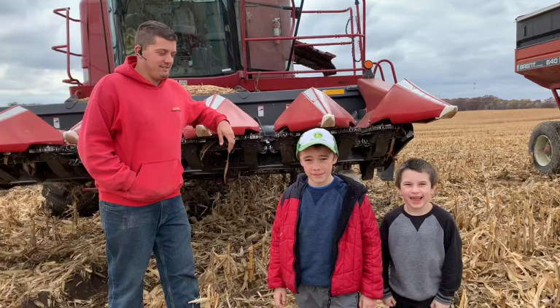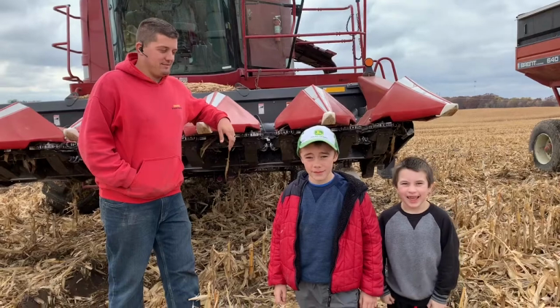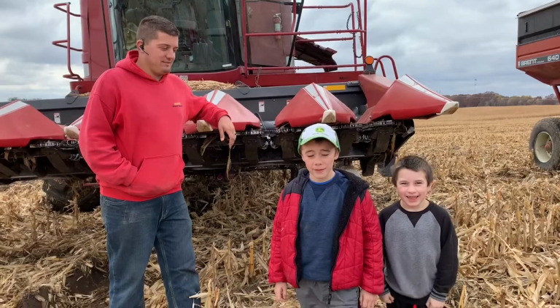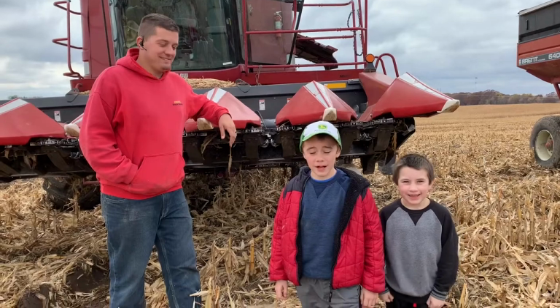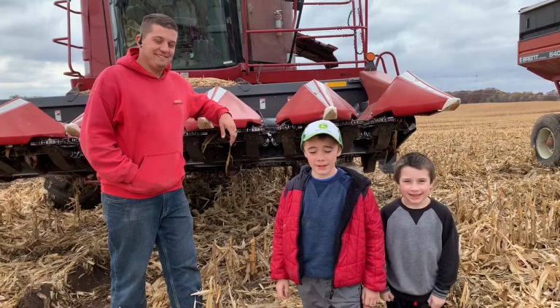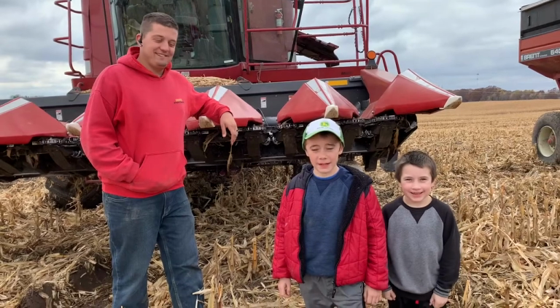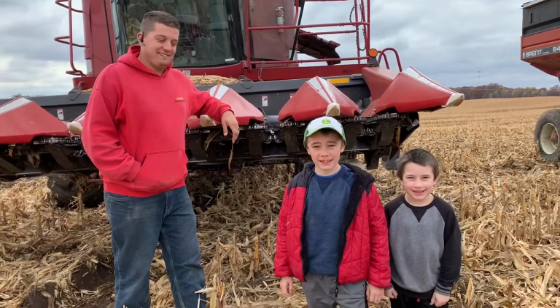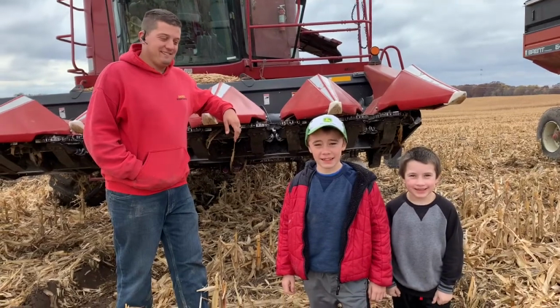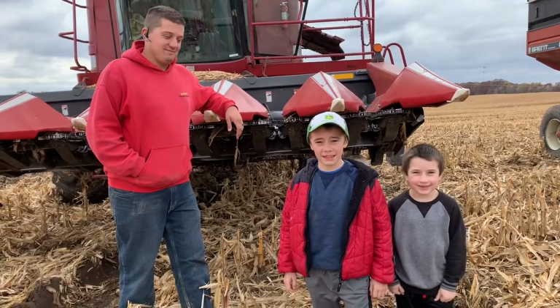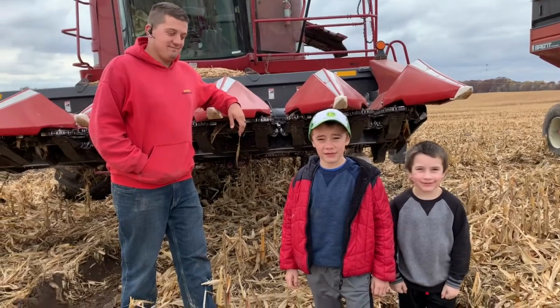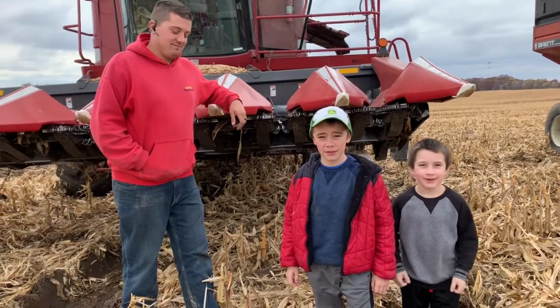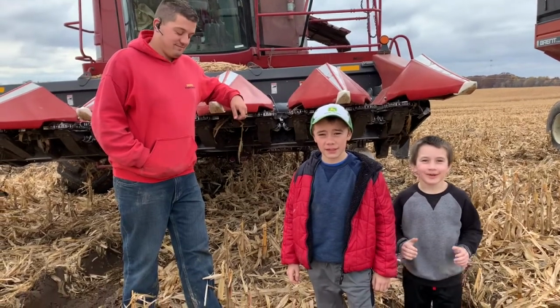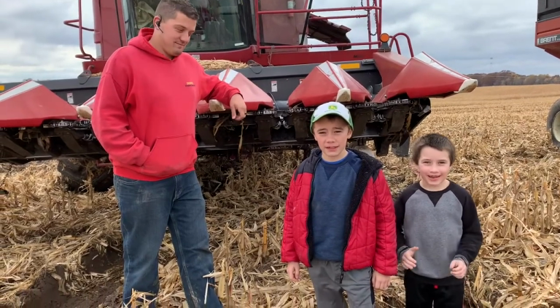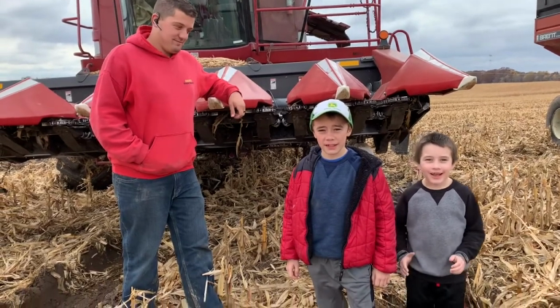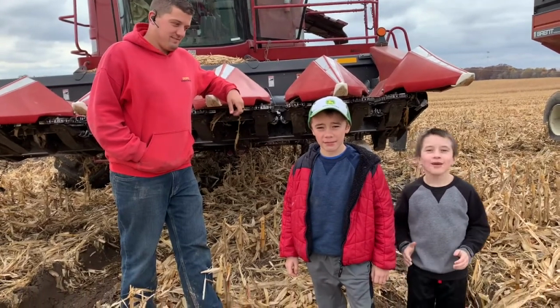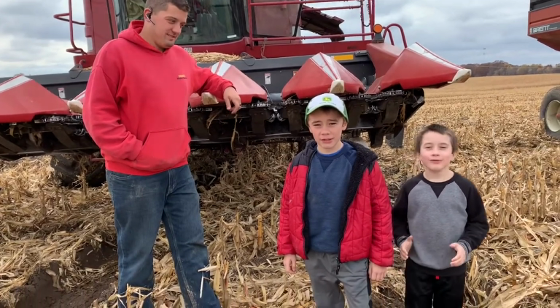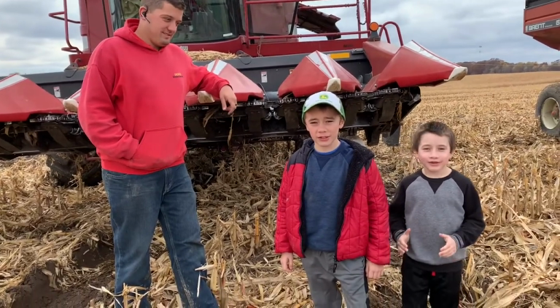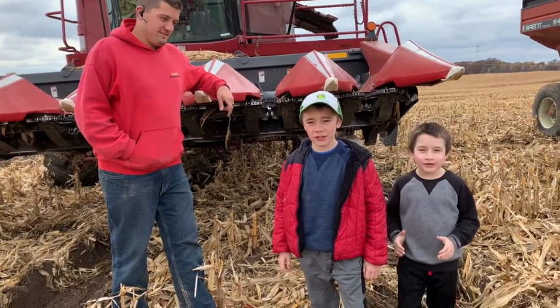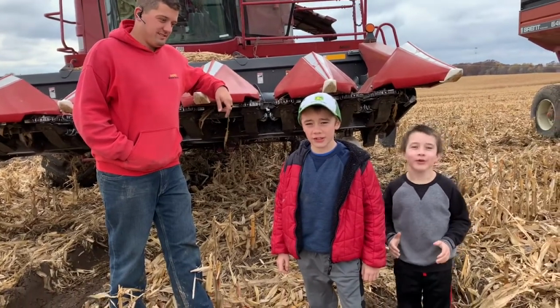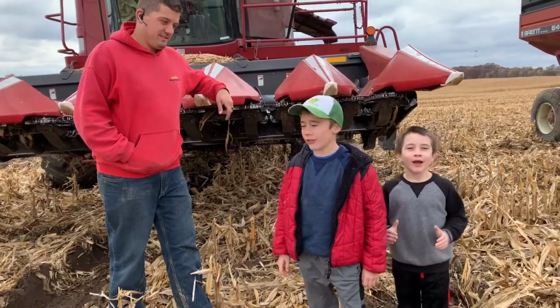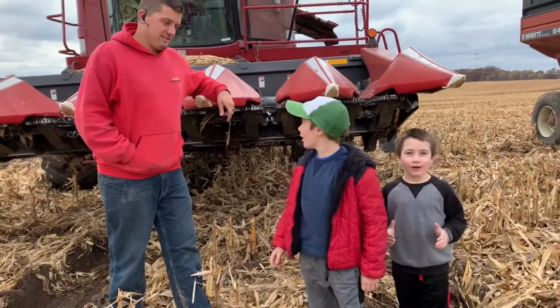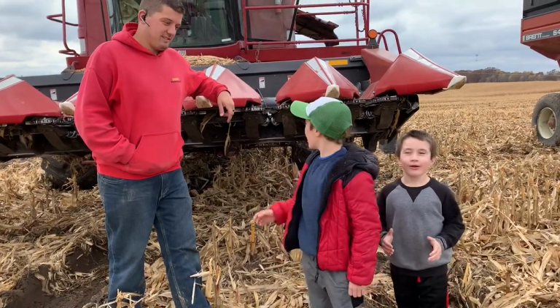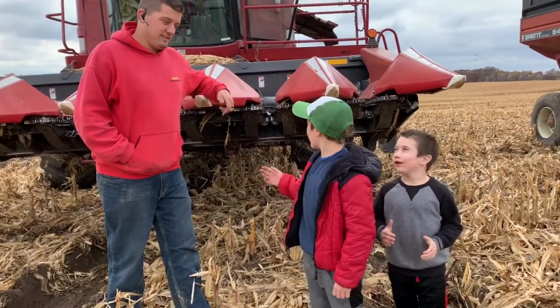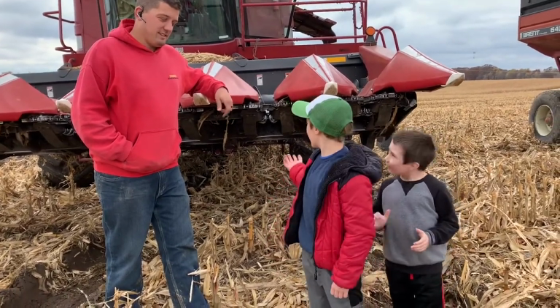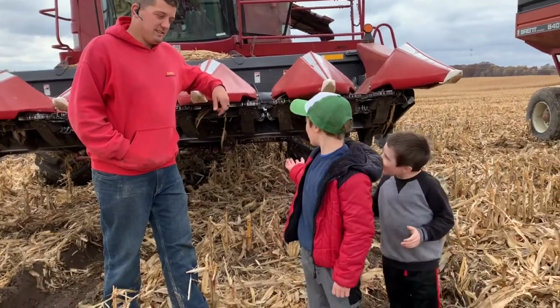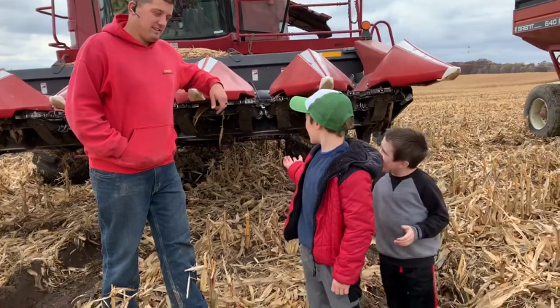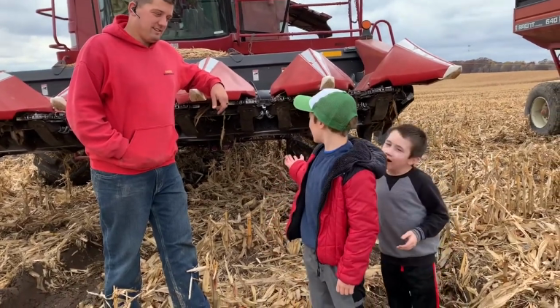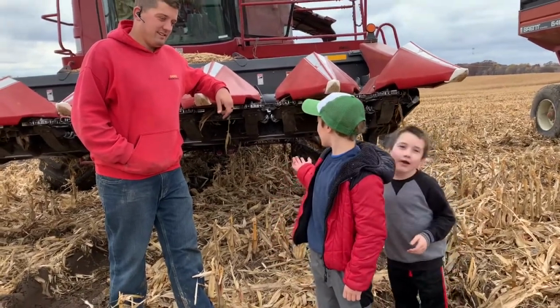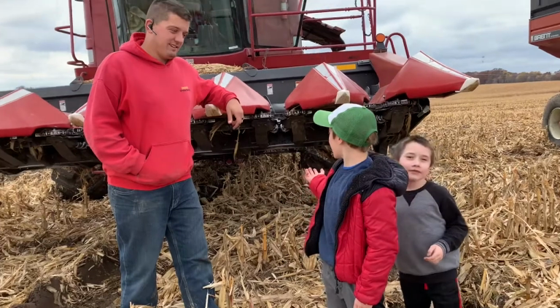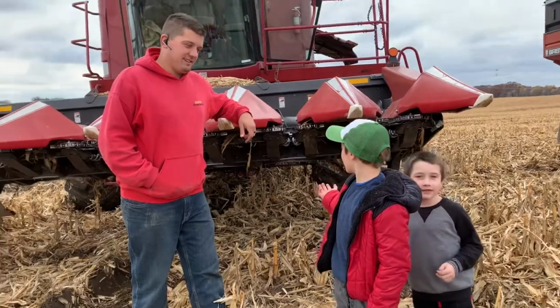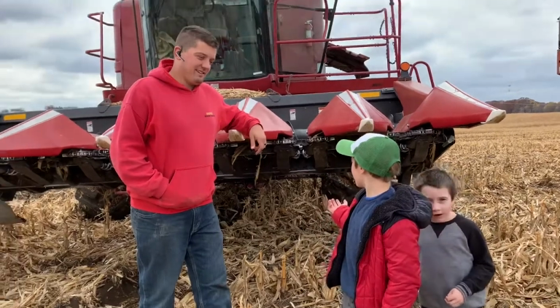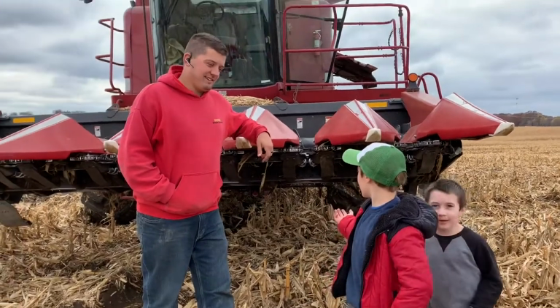Welcome back to Kids on the Farm. Today we're going to show you how does the head work?